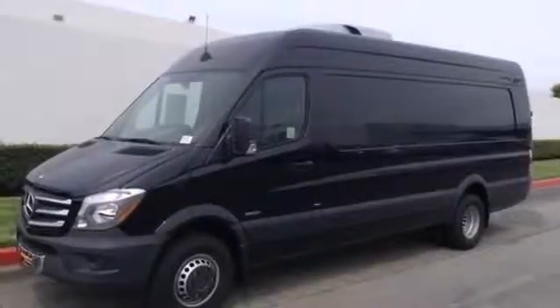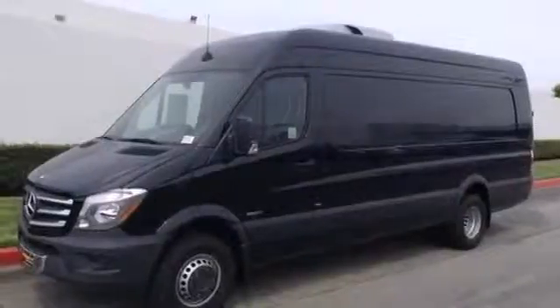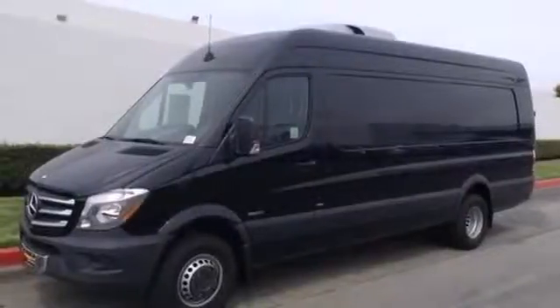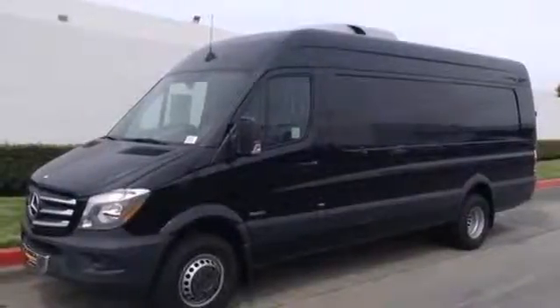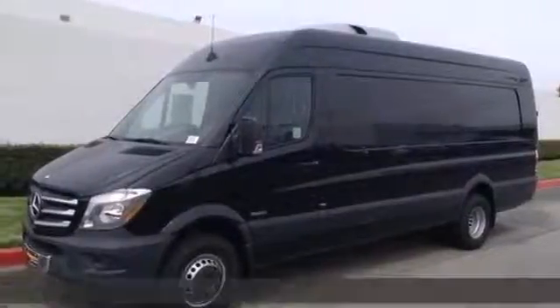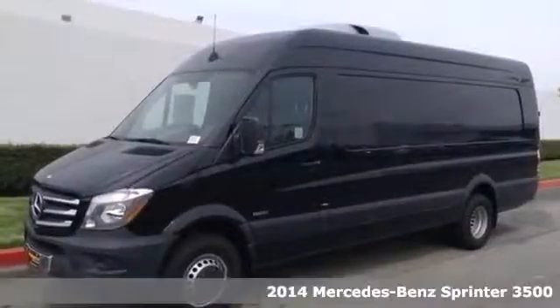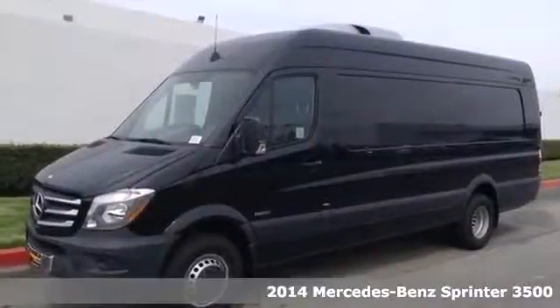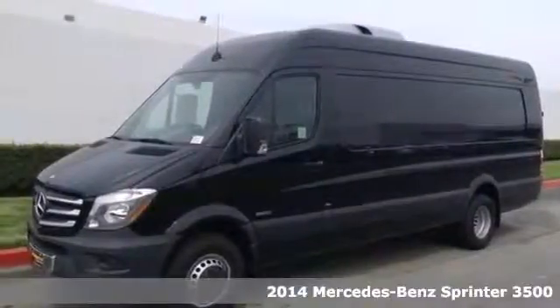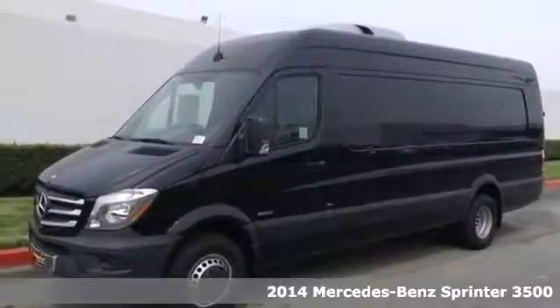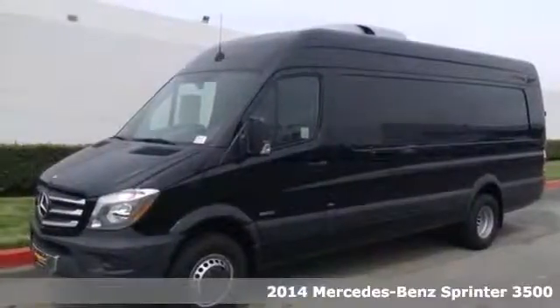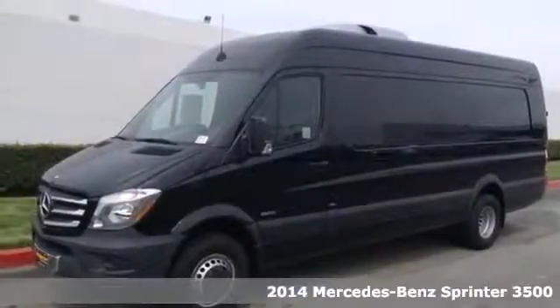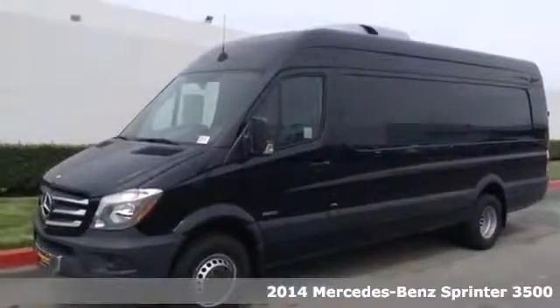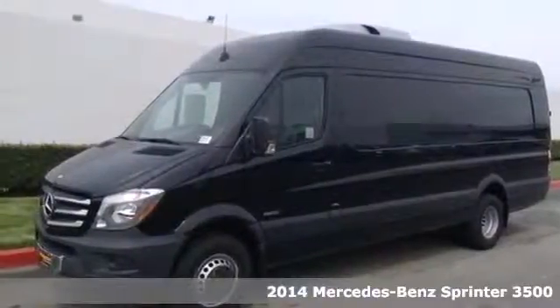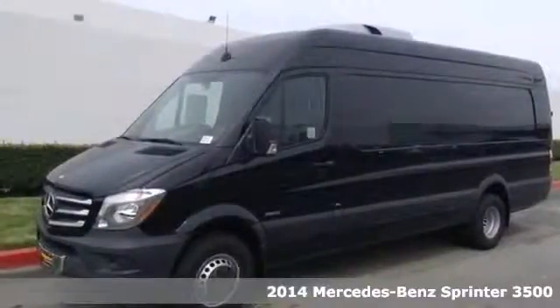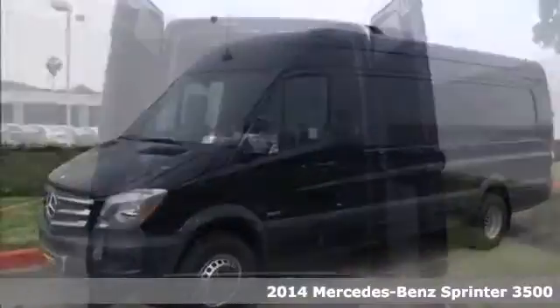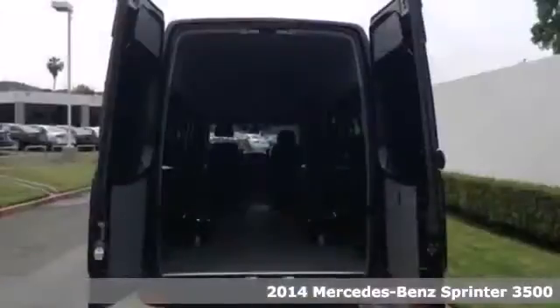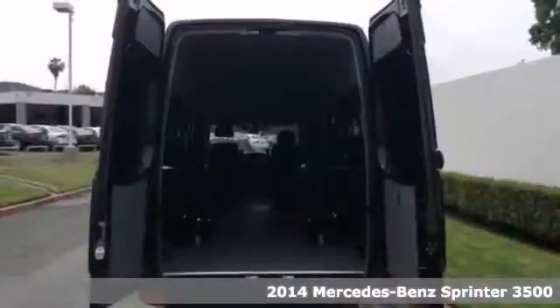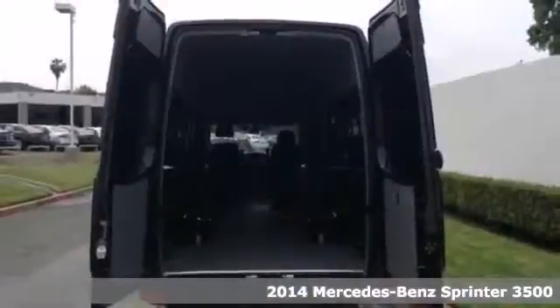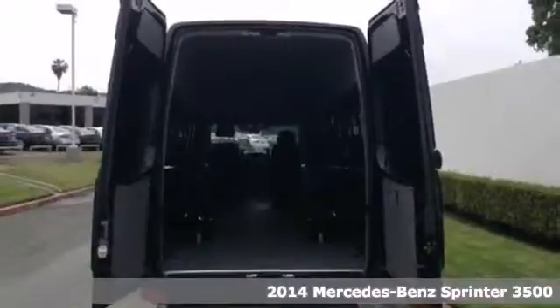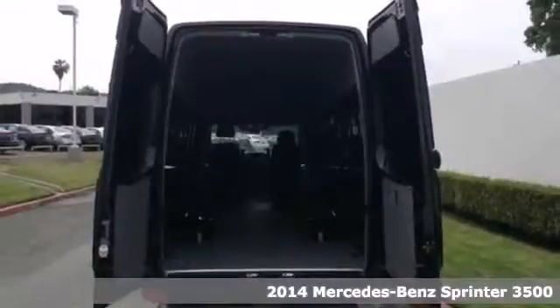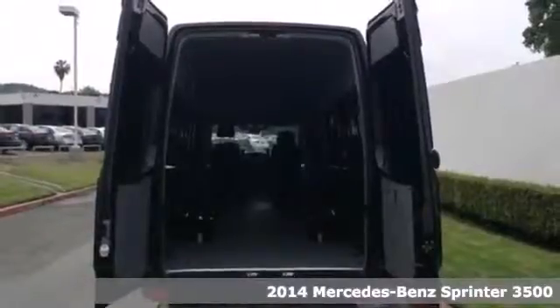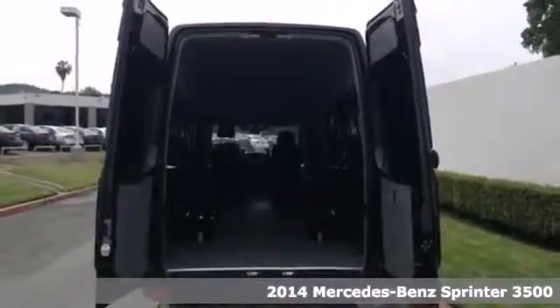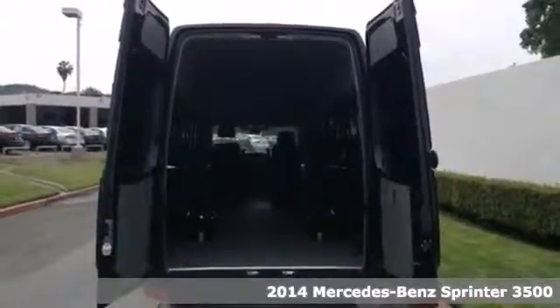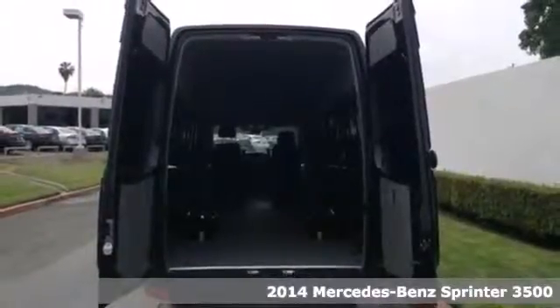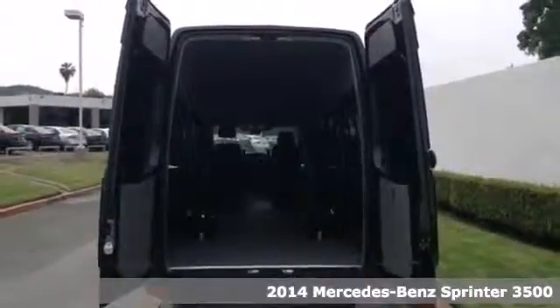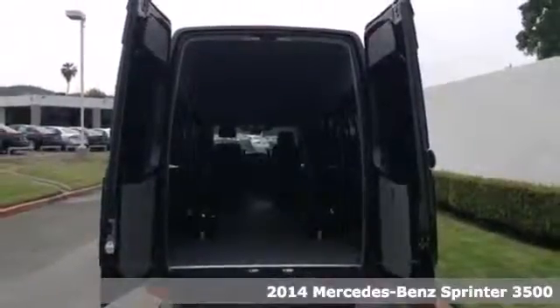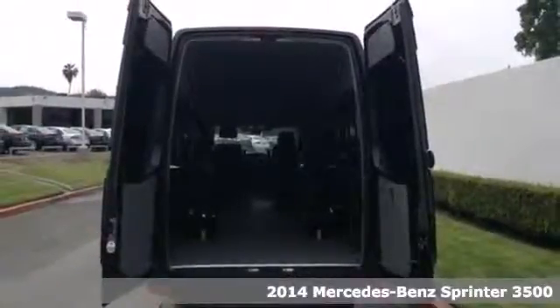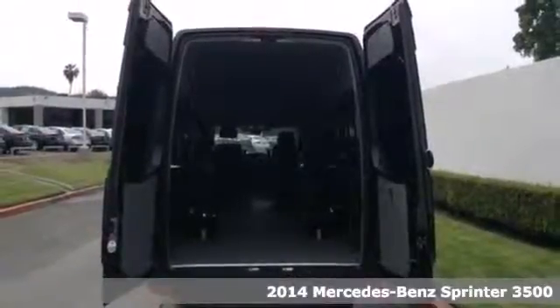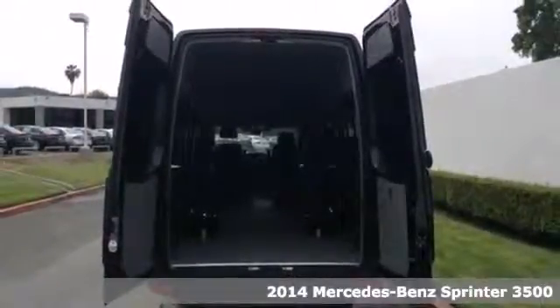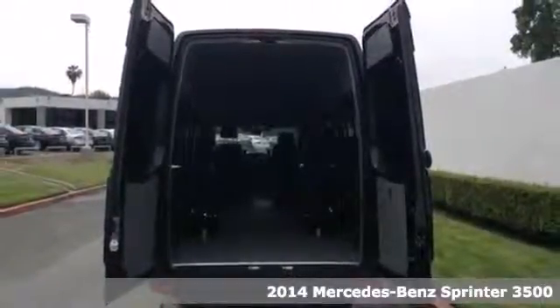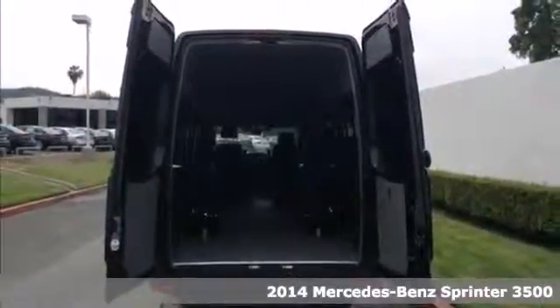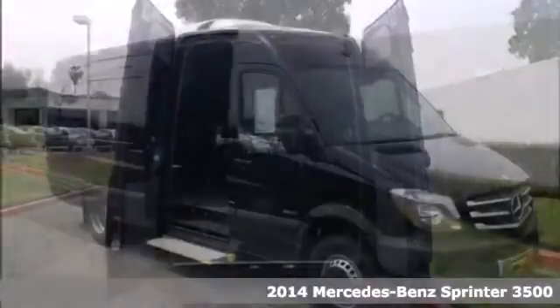It's a 2014 Mercedes-Benz Sprinter. This Sprinter offers more of what you need to help drive your business forward.